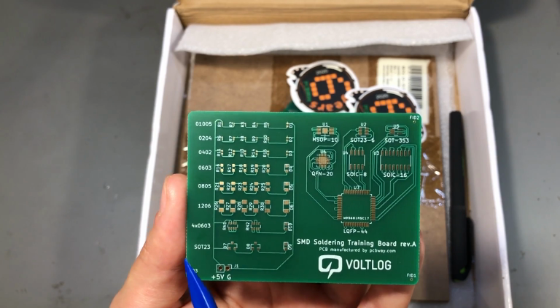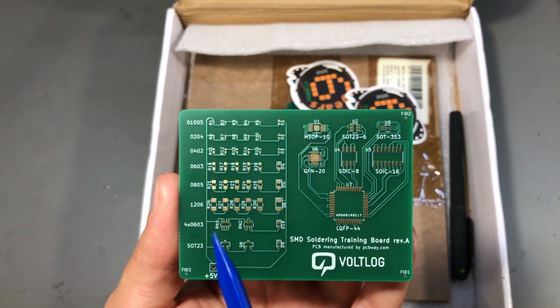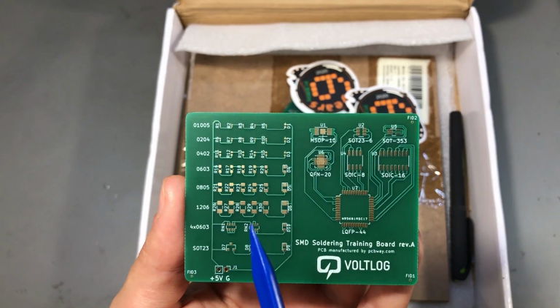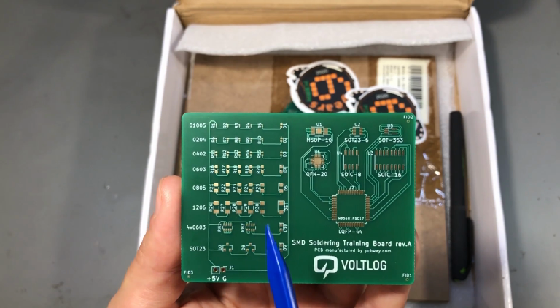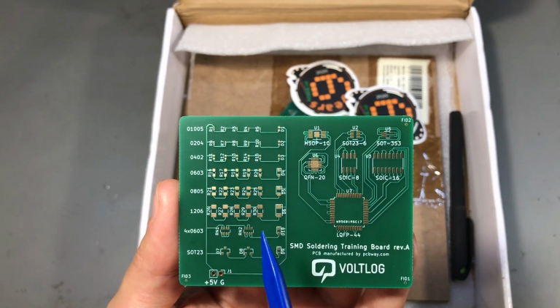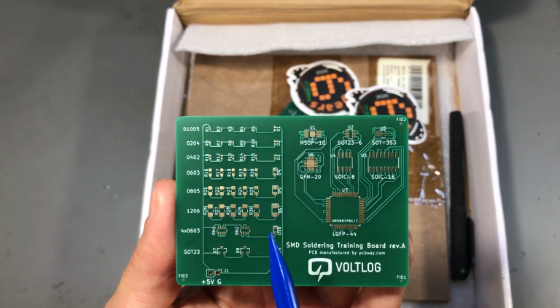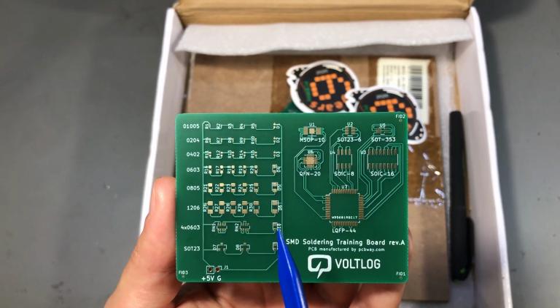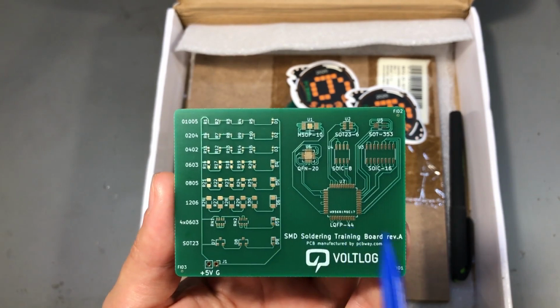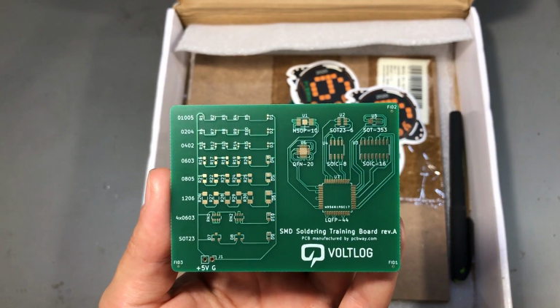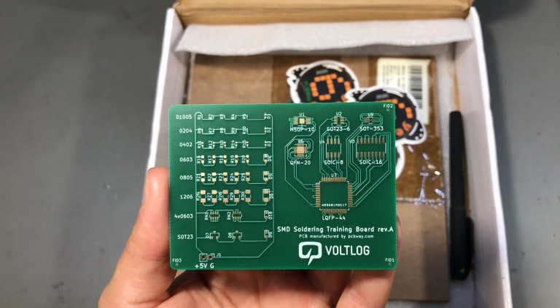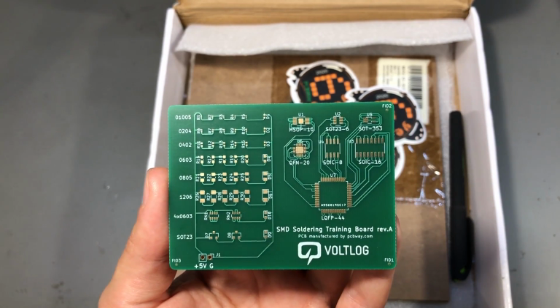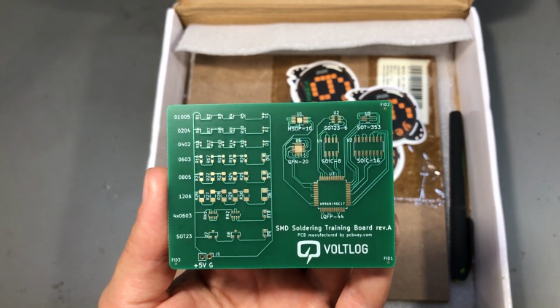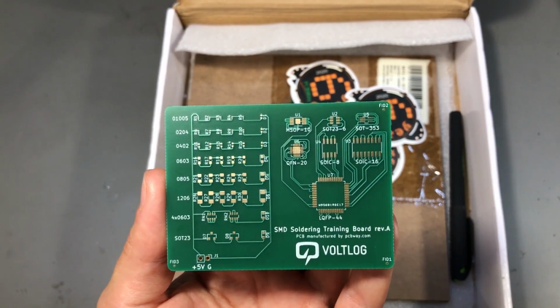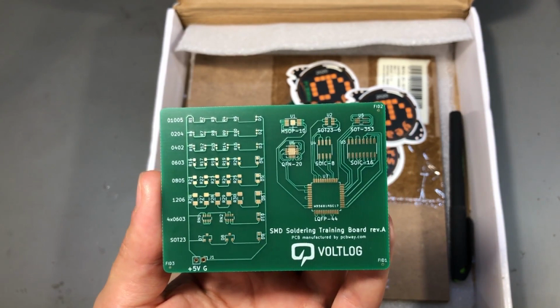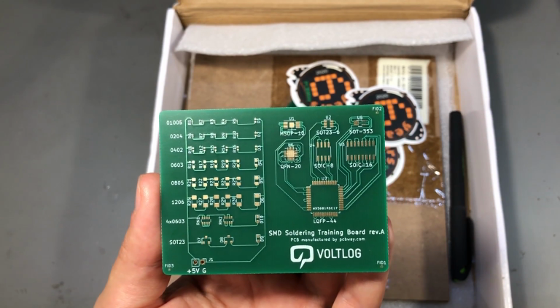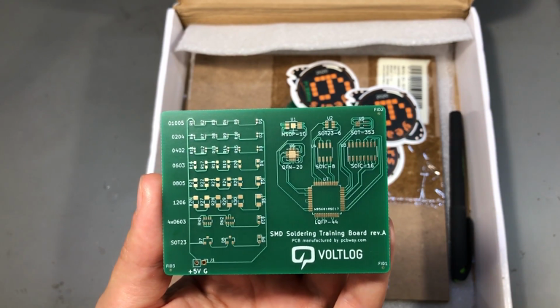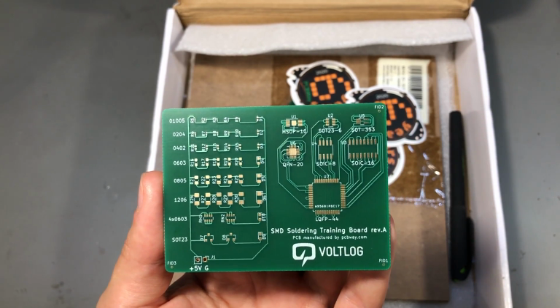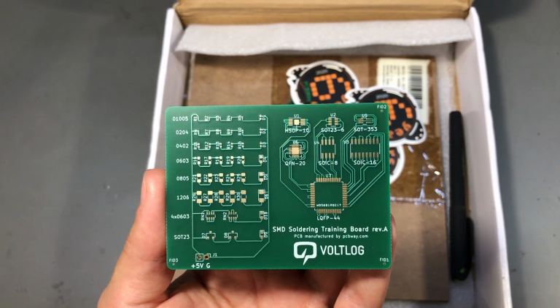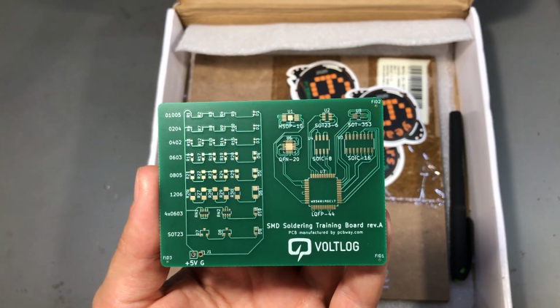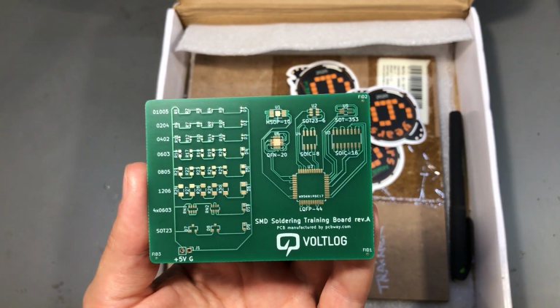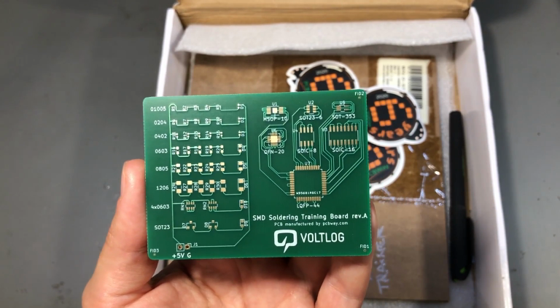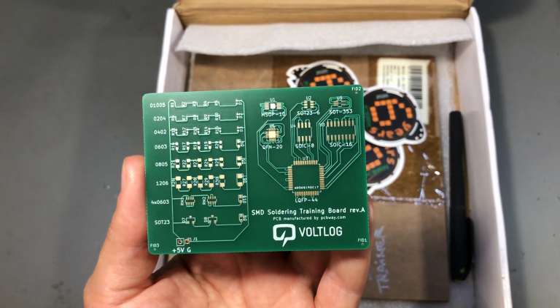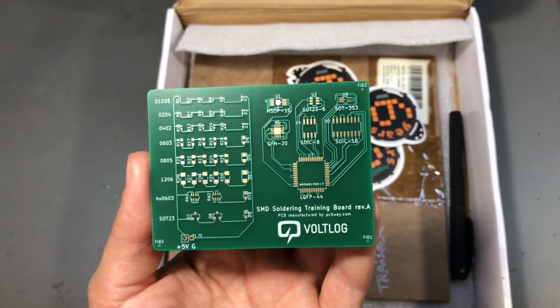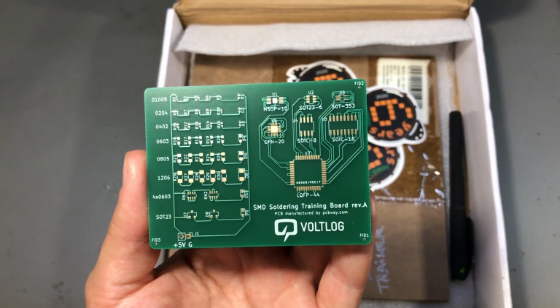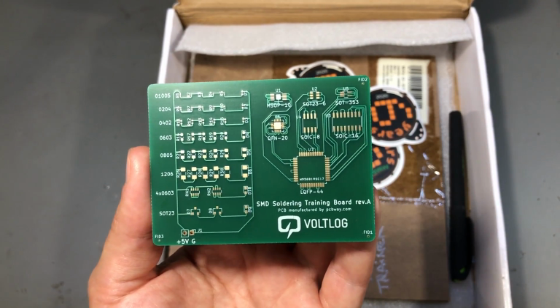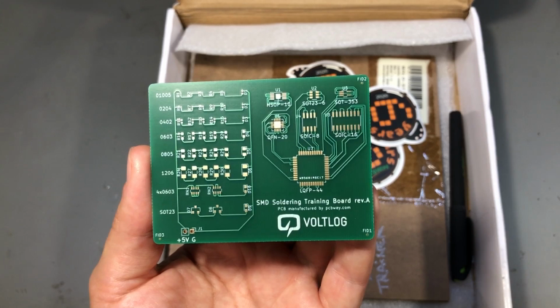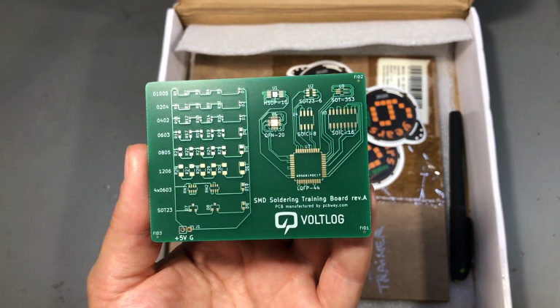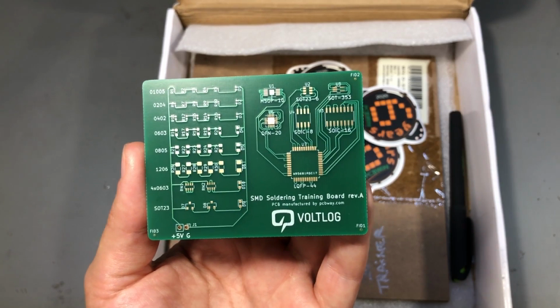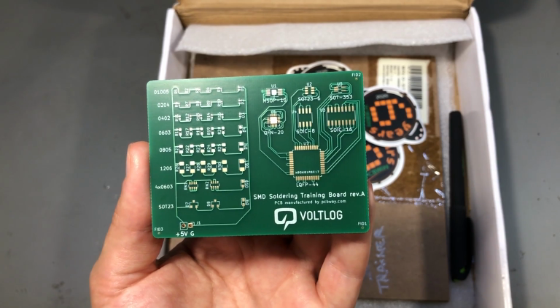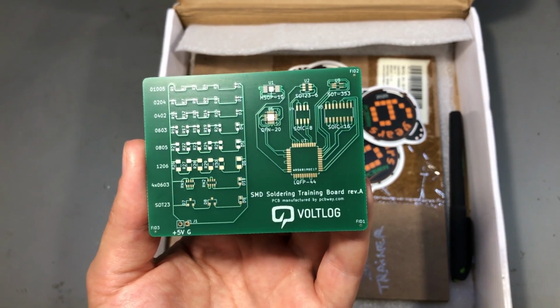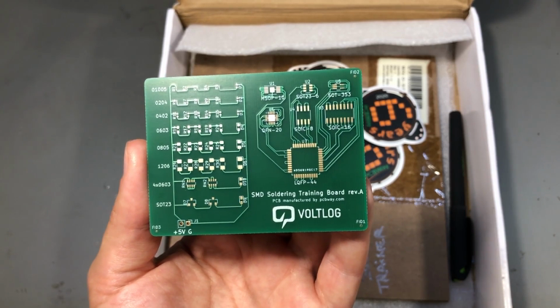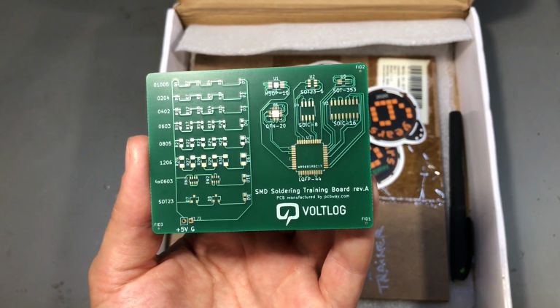I'll be using my T12 soldering station for this, some very thin solder wire, and lots of flux.